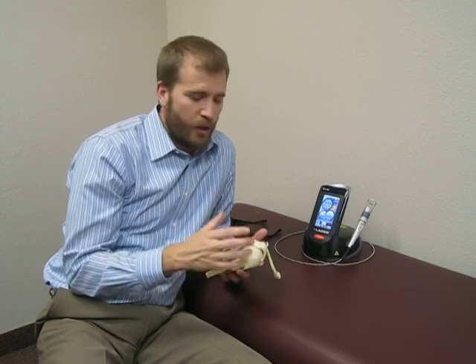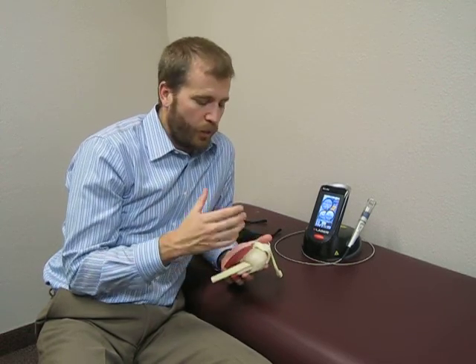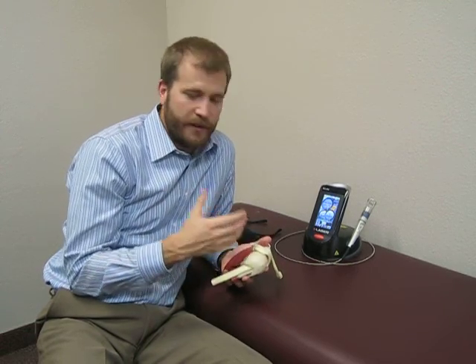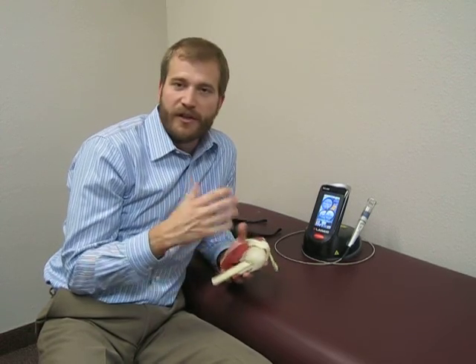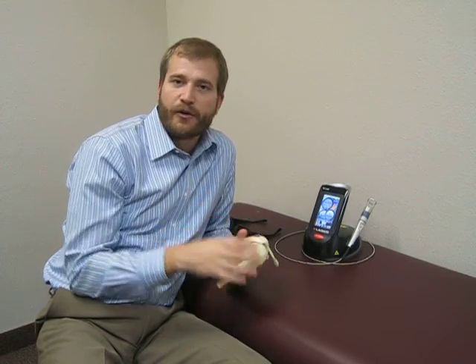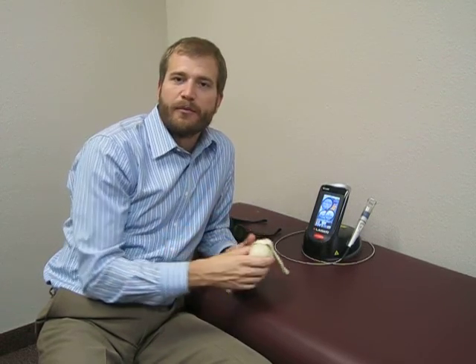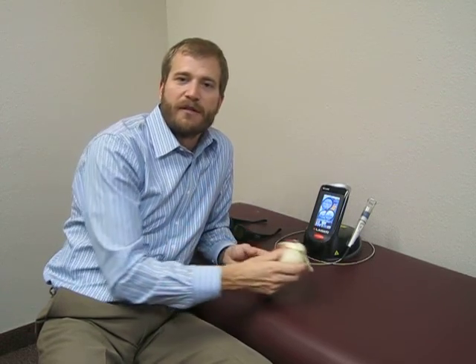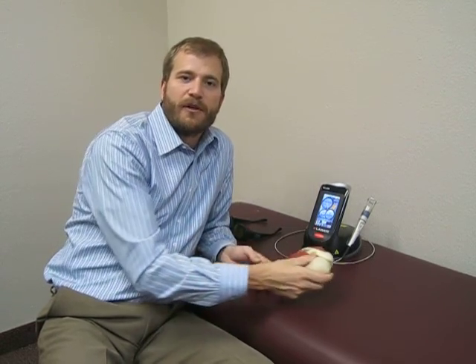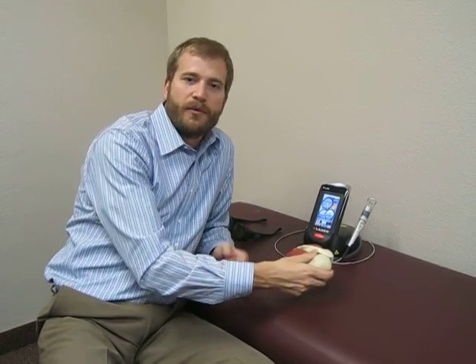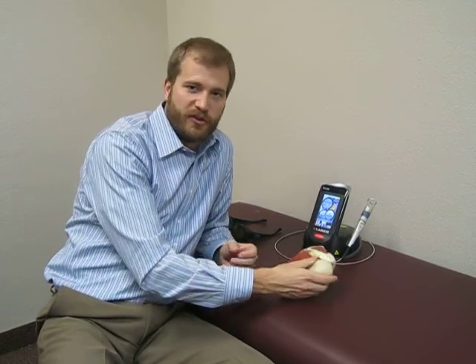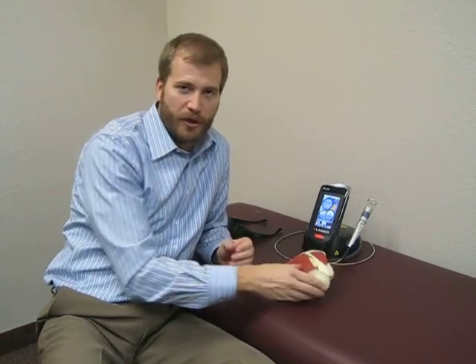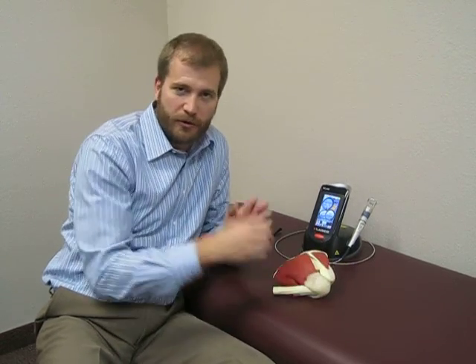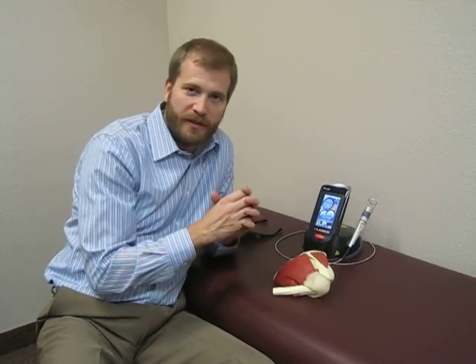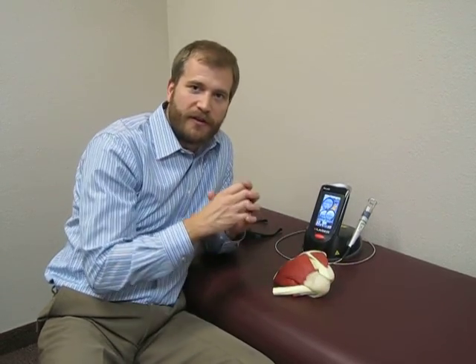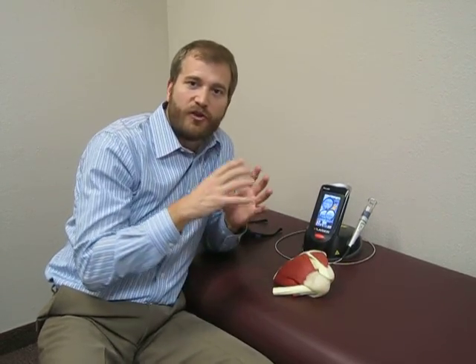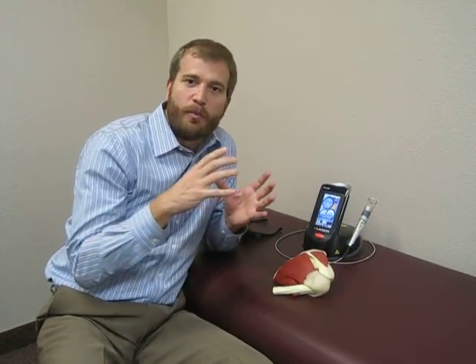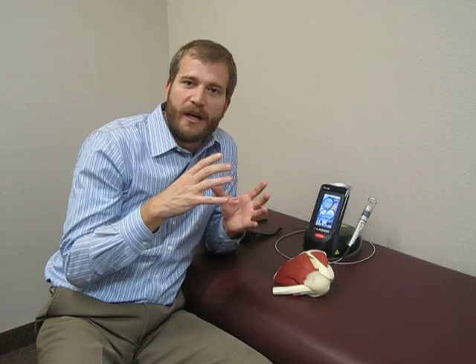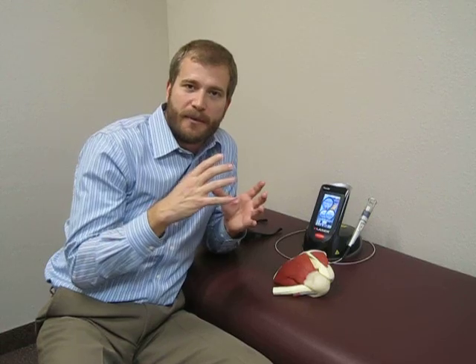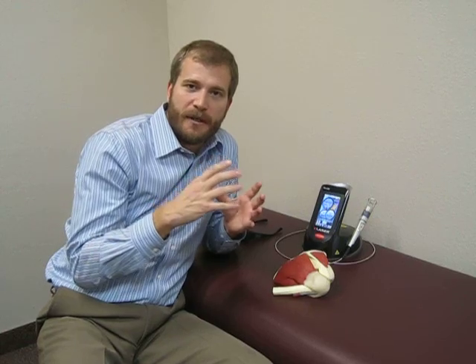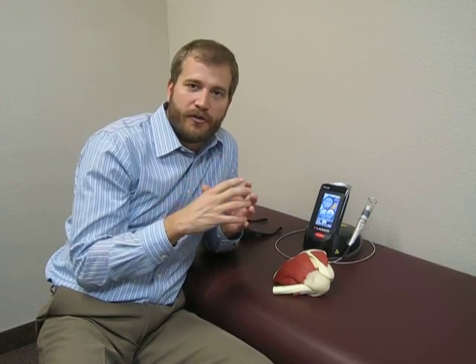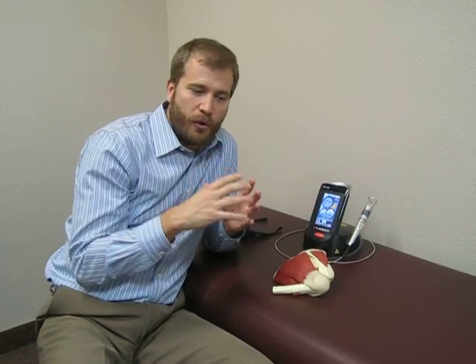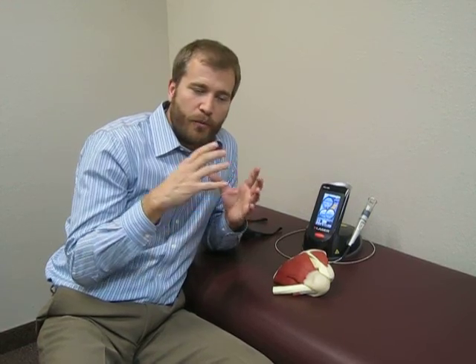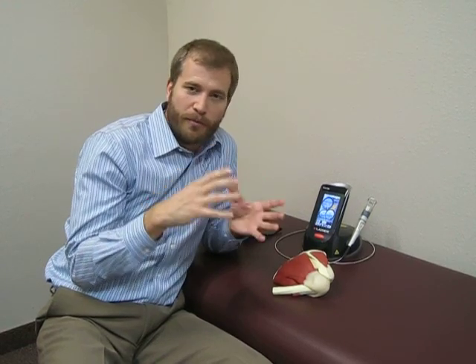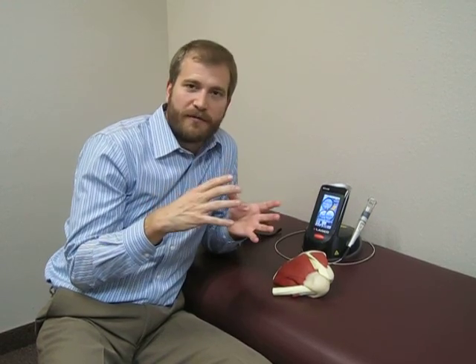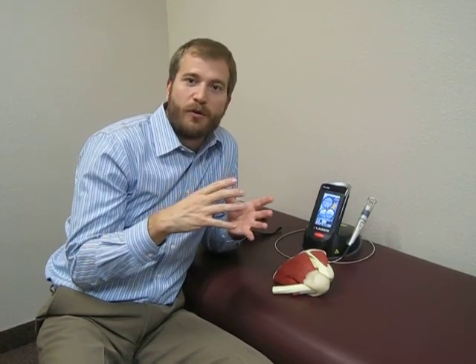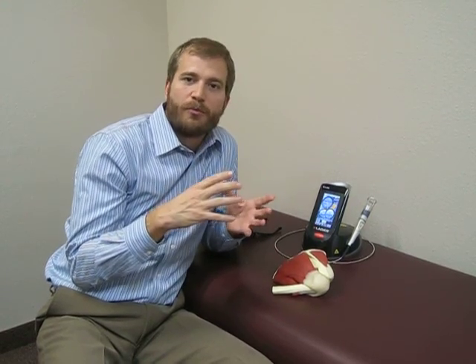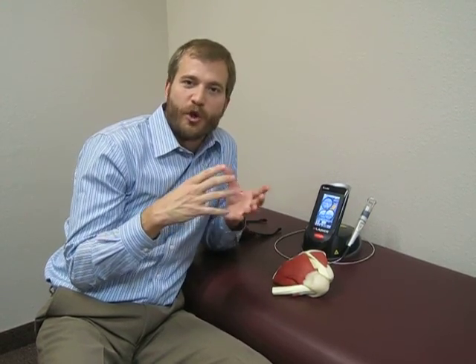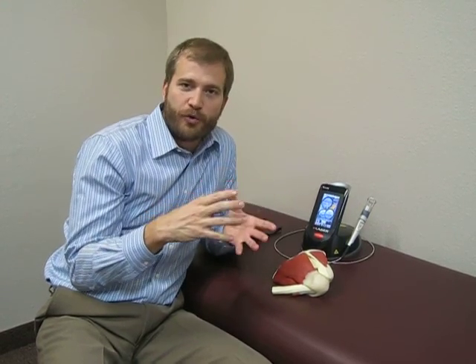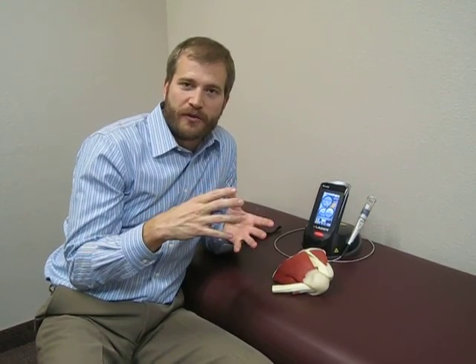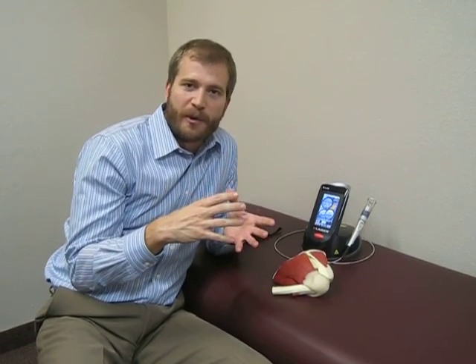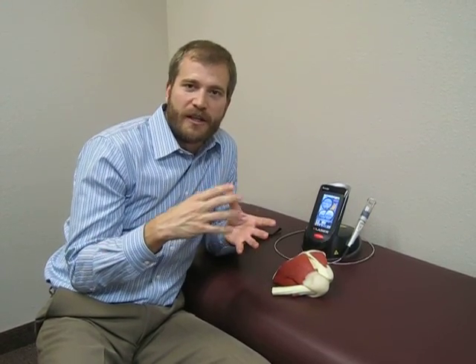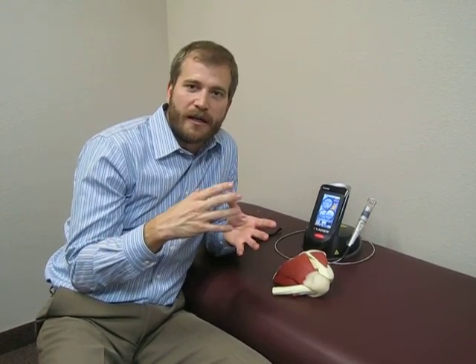One mechanism is an increase in blood flow. The small little blood vessels open up, so more blood flow means more nutrients coming to the area.